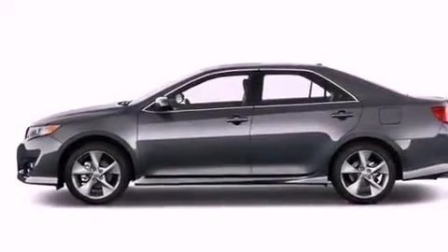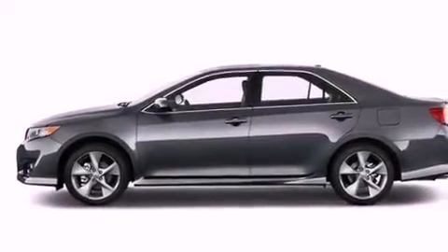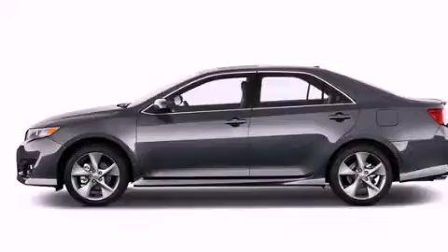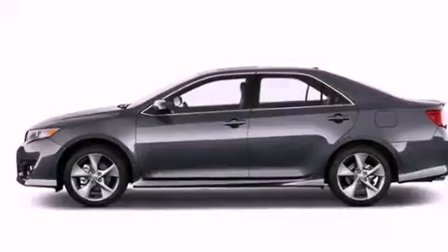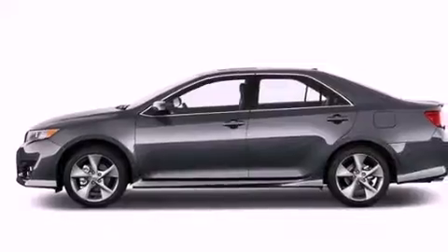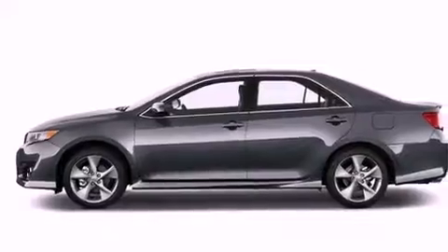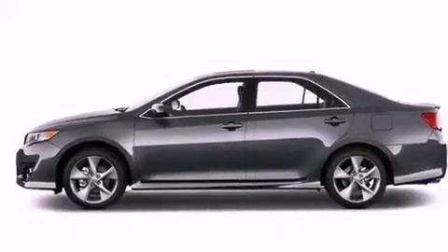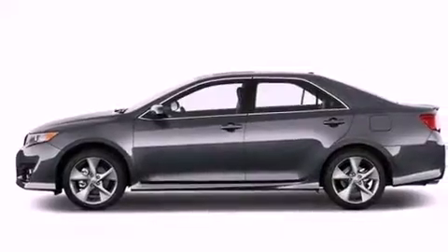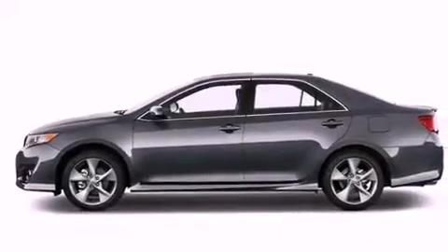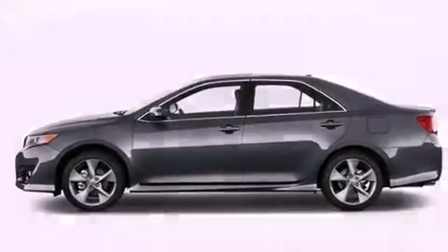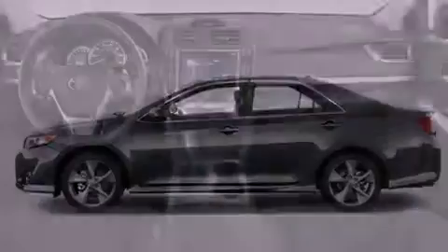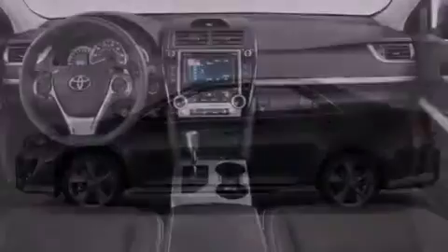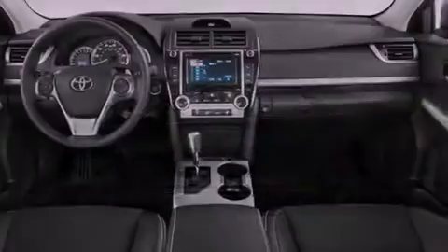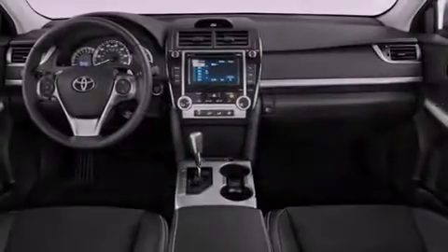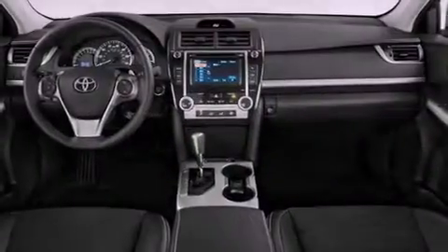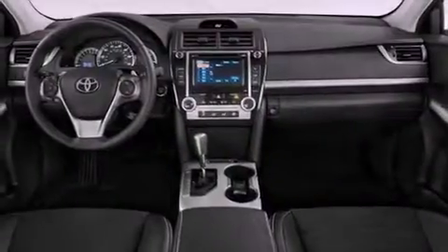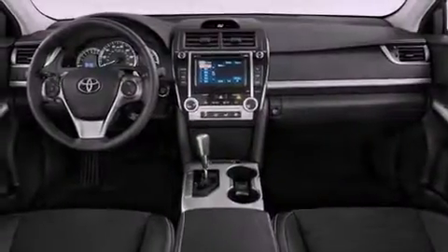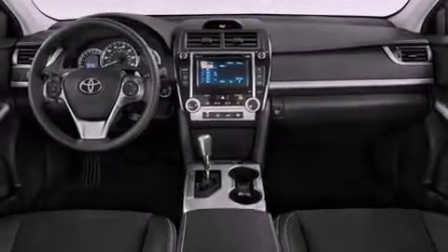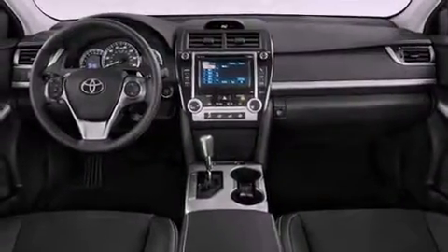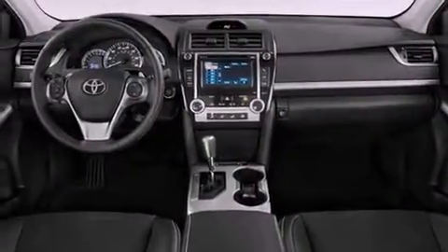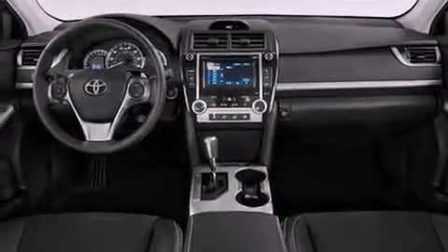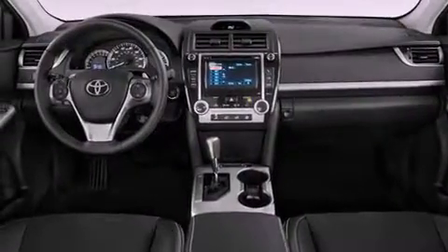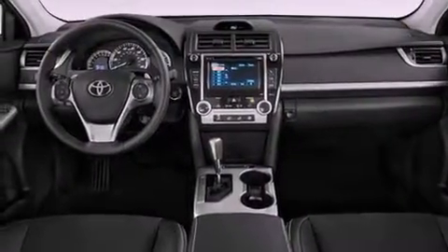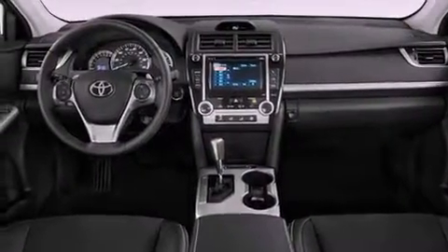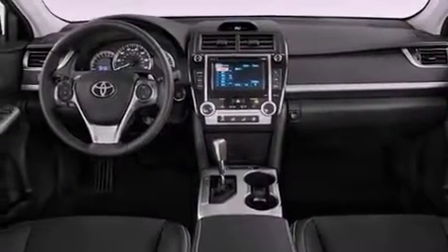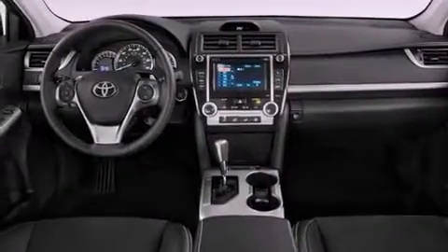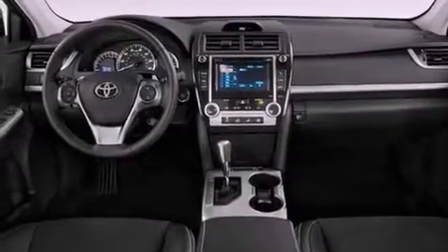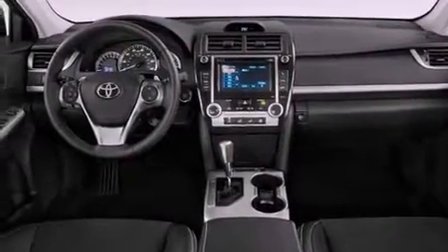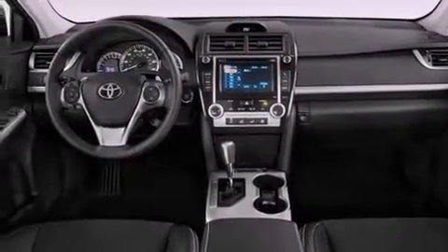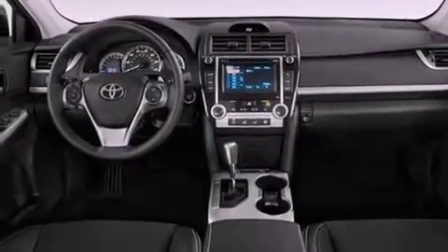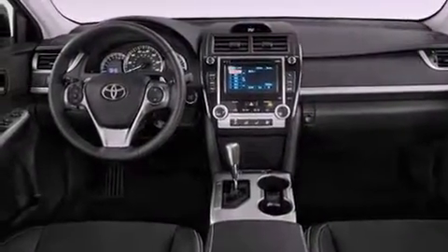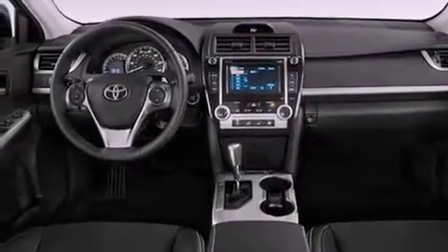An anti-lock braking system, rear curtain airbags, air conditioning, and a rear spoiler.